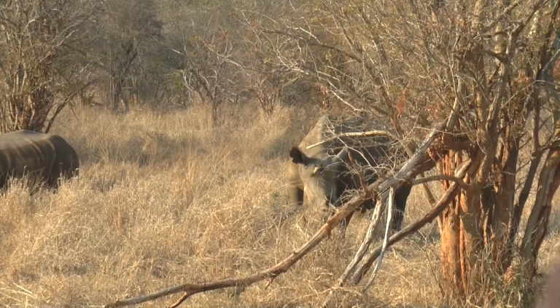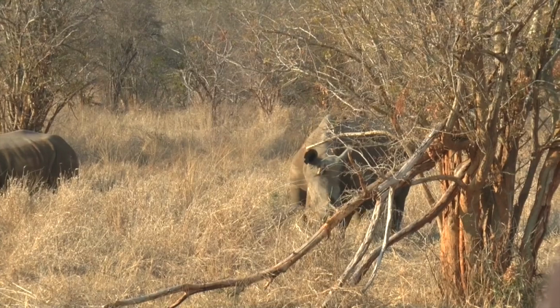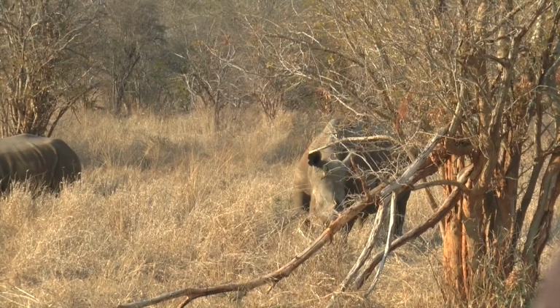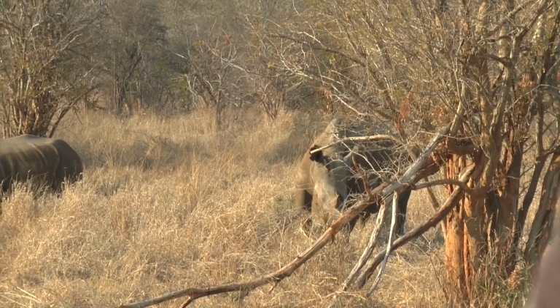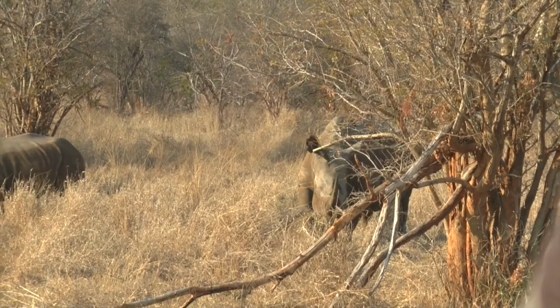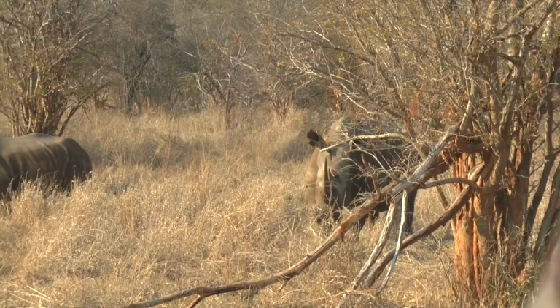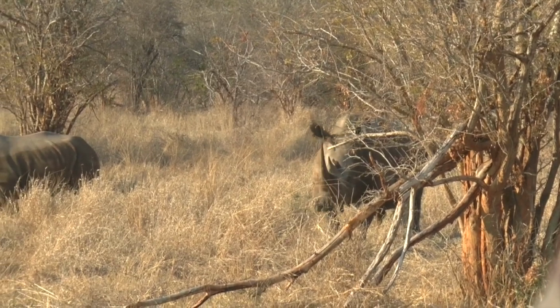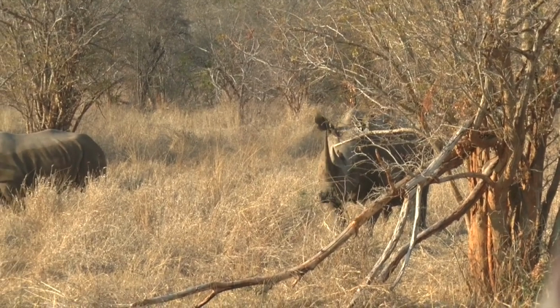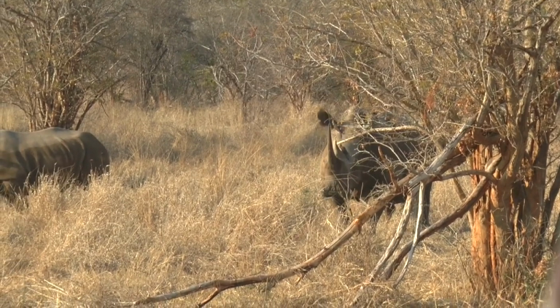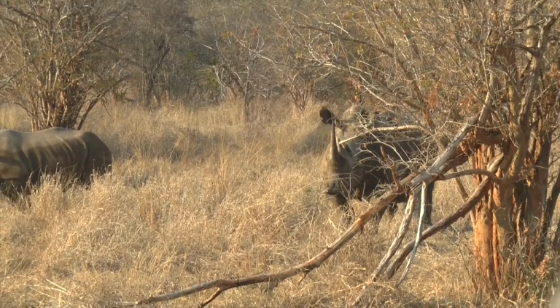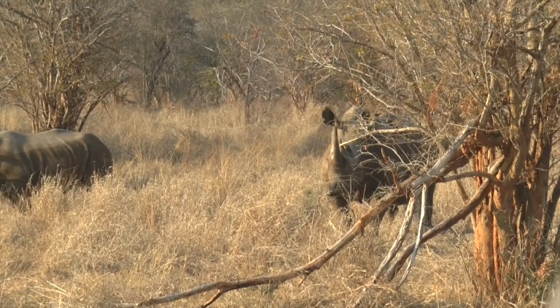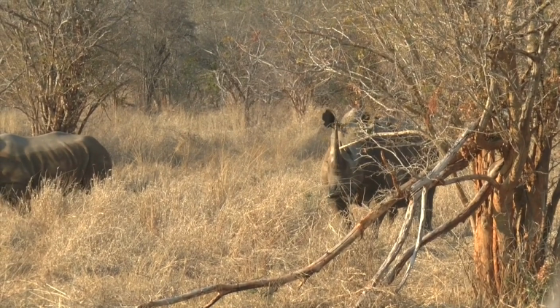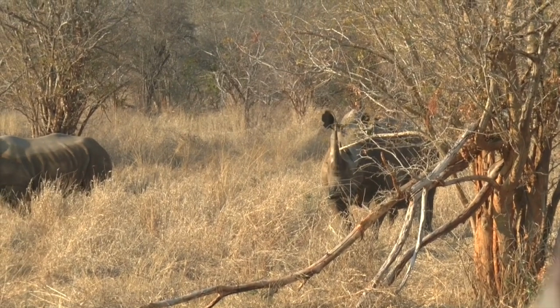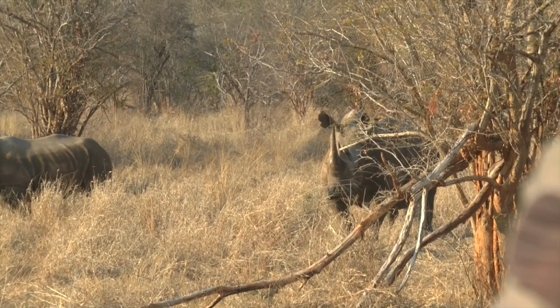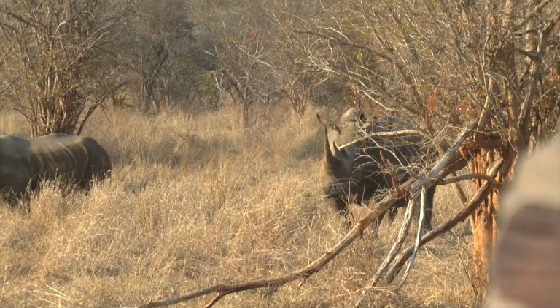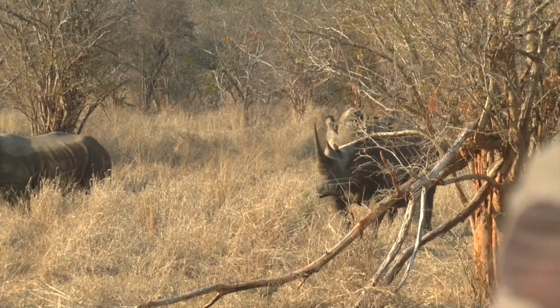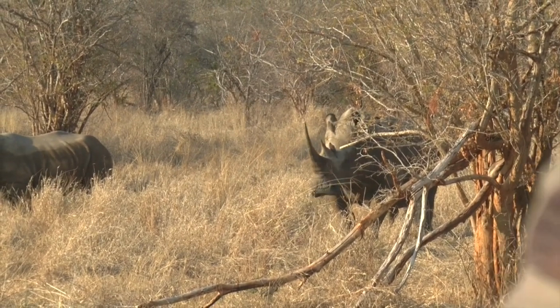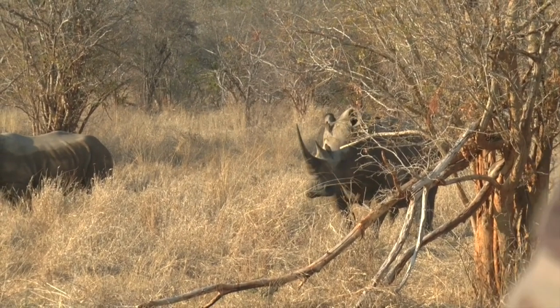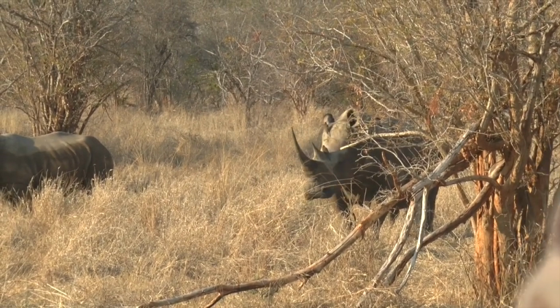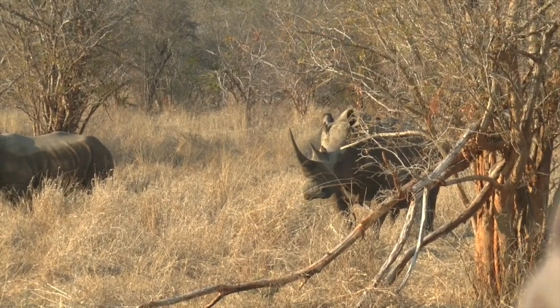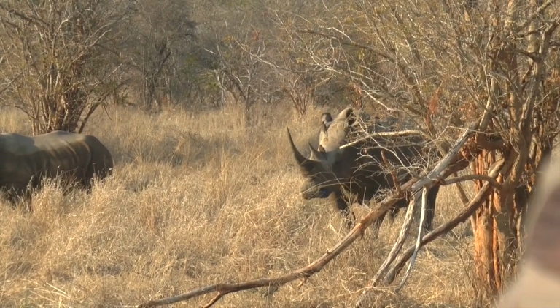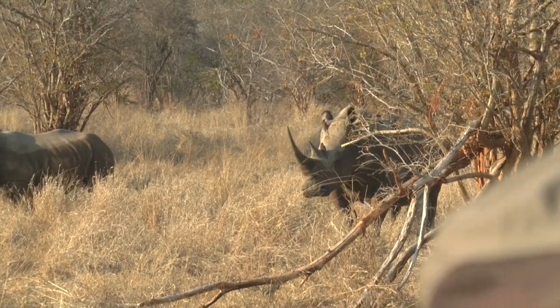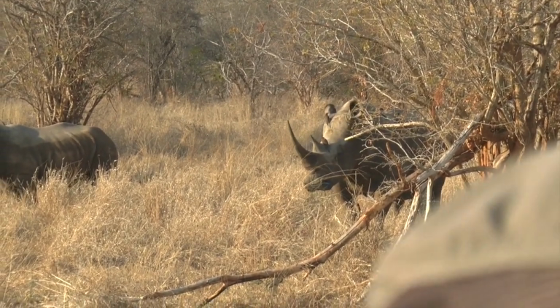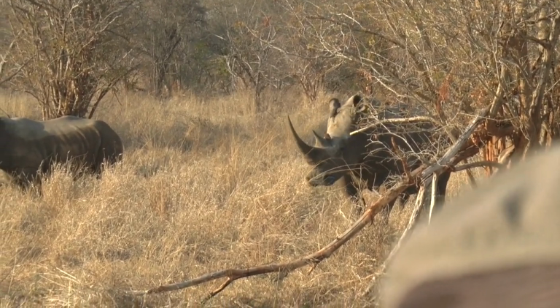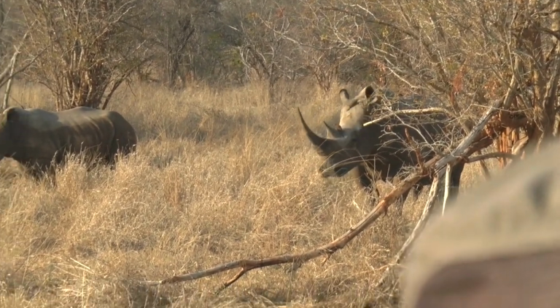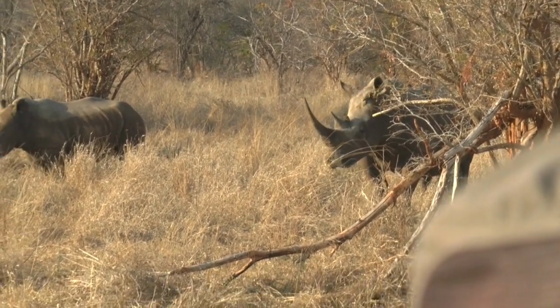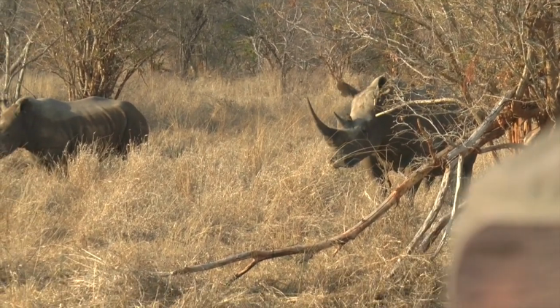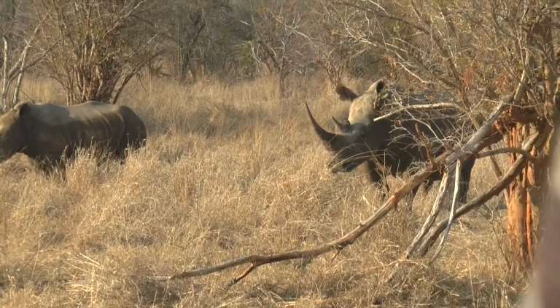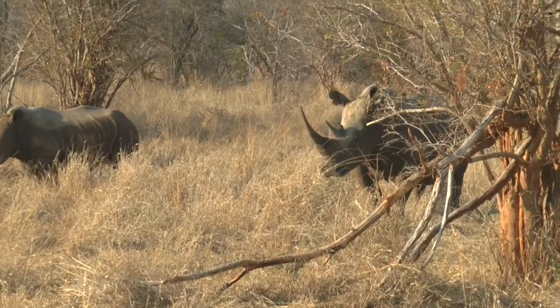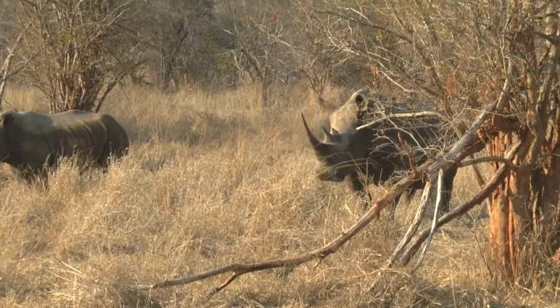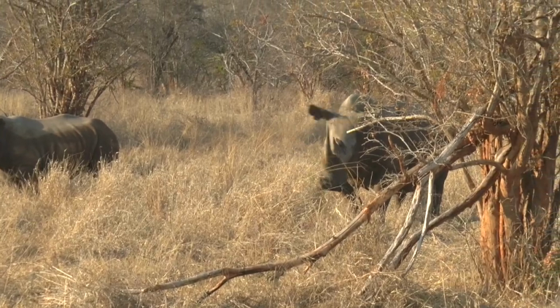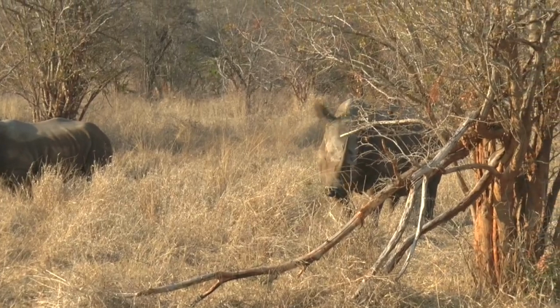The buffalo can wax well off the rhino. Oh yes, very common. You see black rhinos and buffalo together.